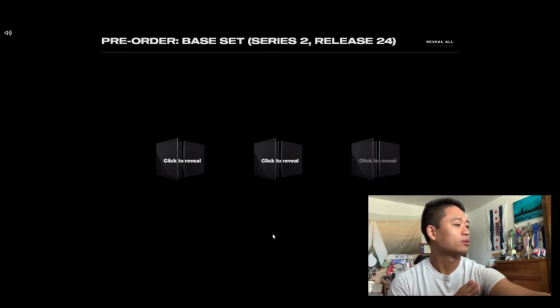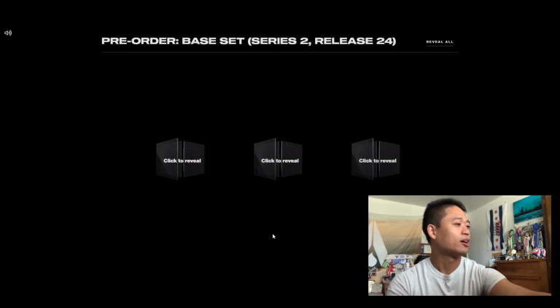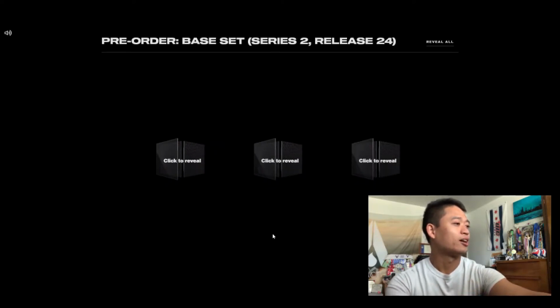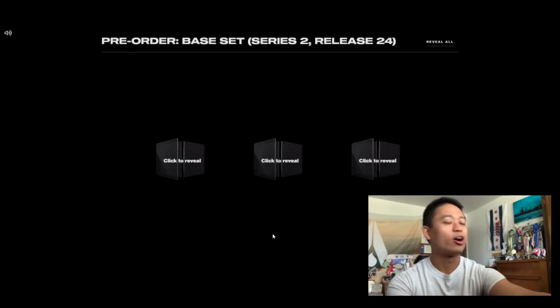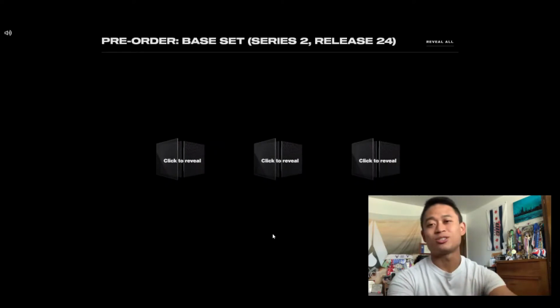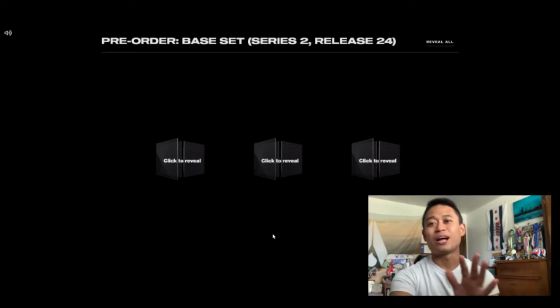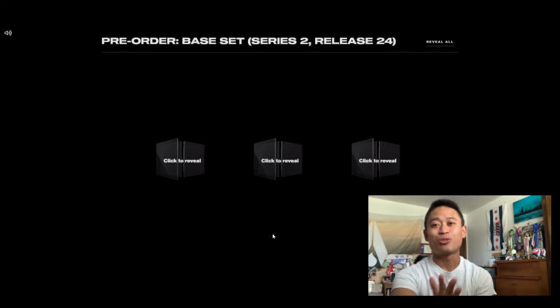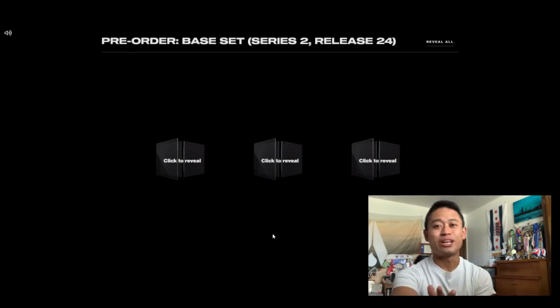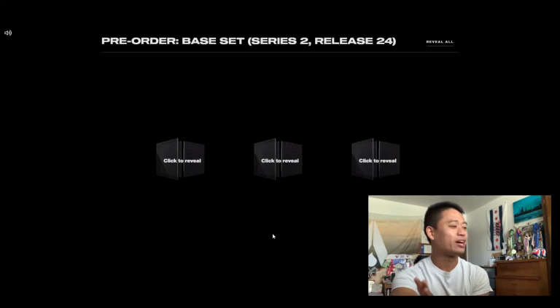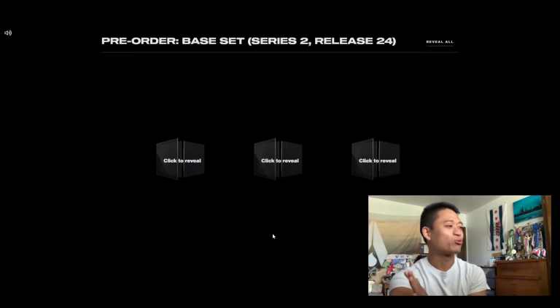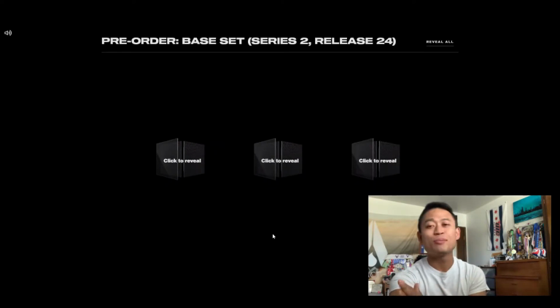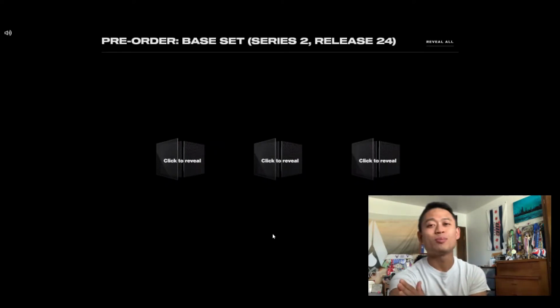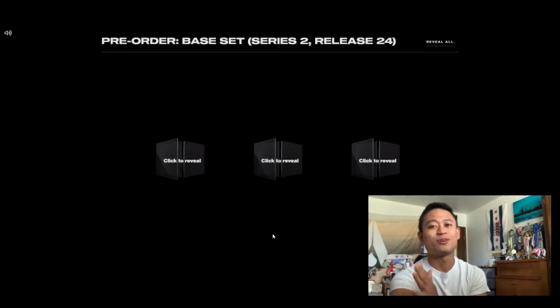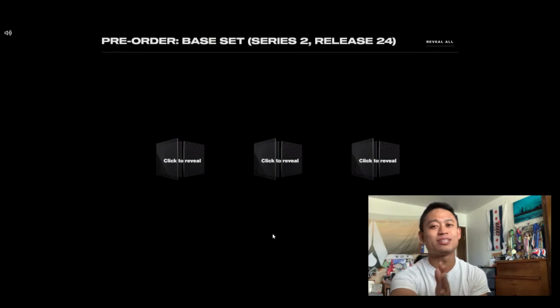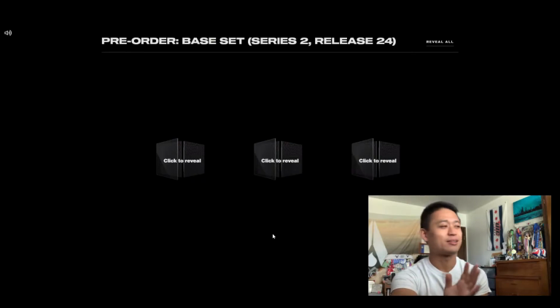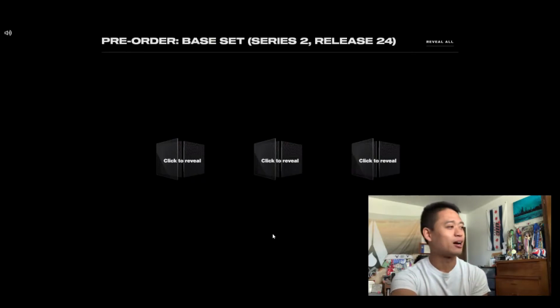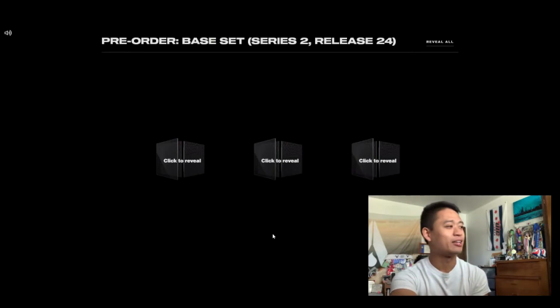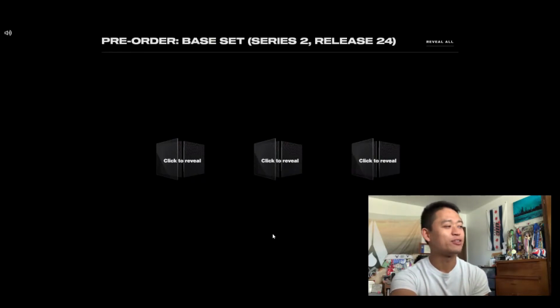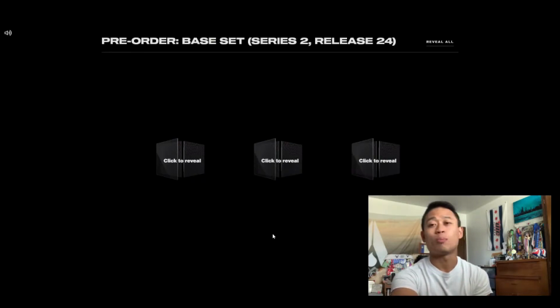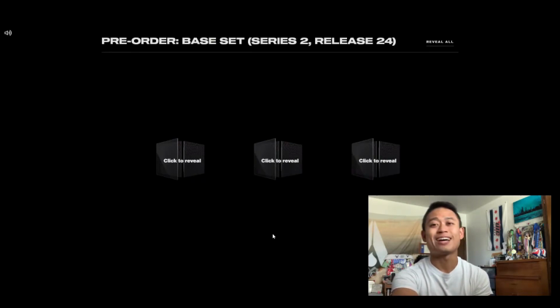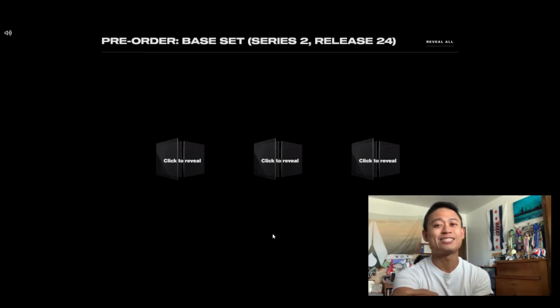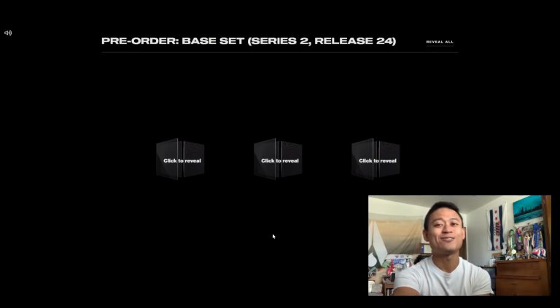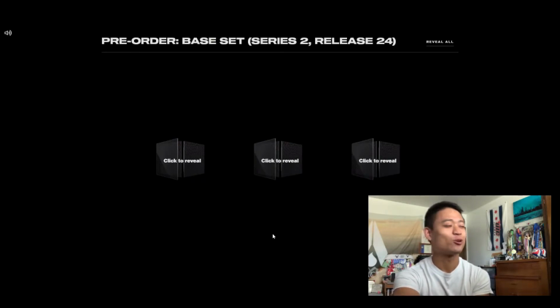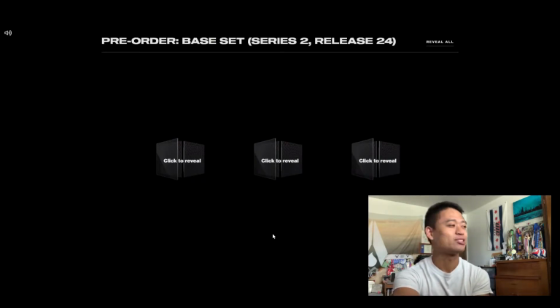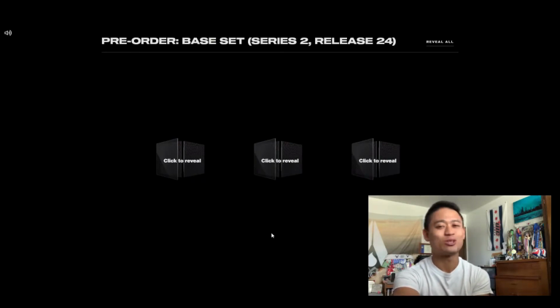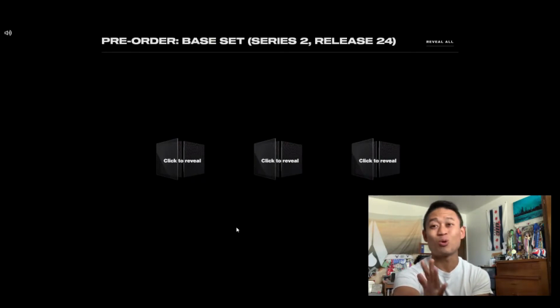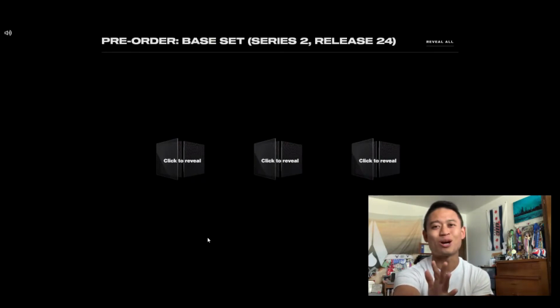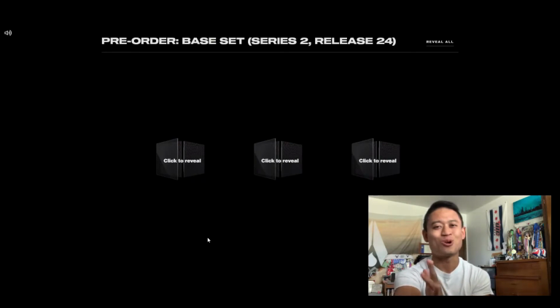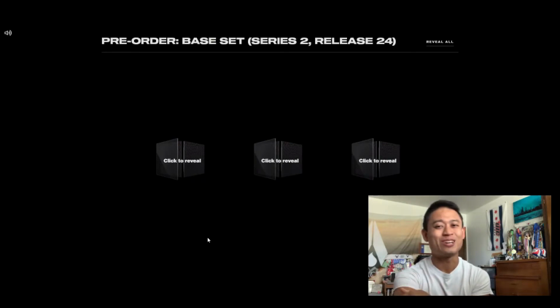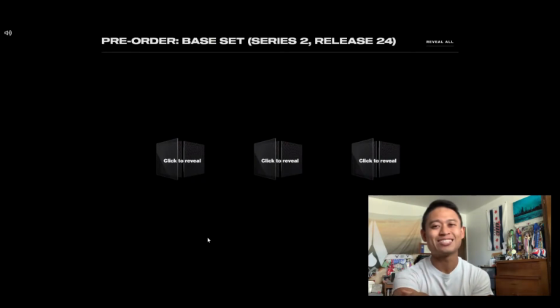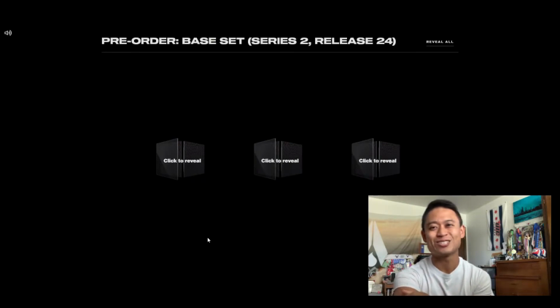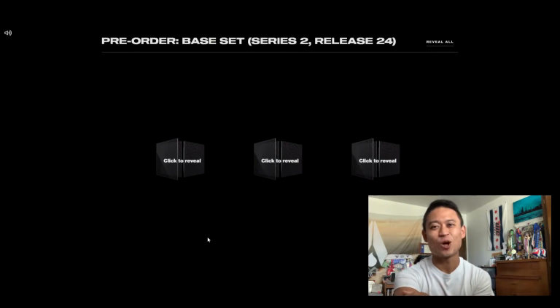Alright, so we got three moments from this individual pack itself, so let's do this one by one, nice and slow.